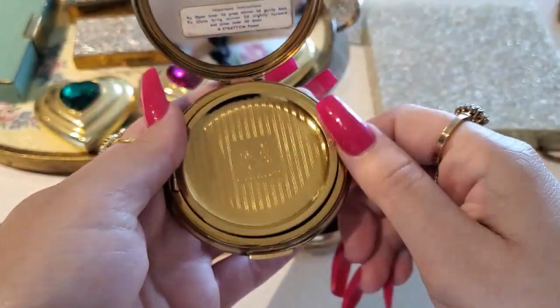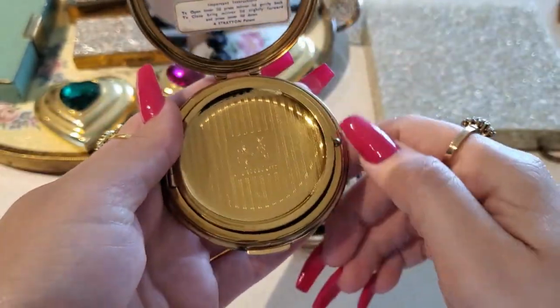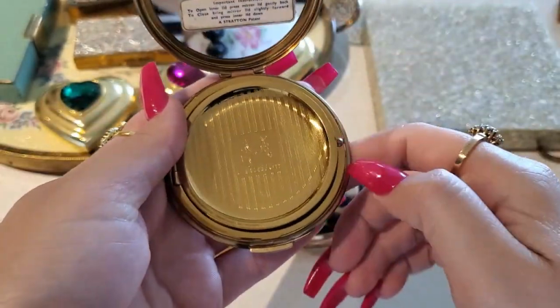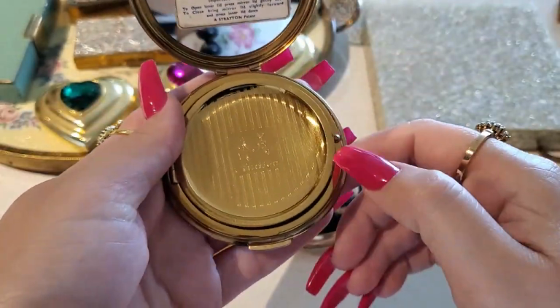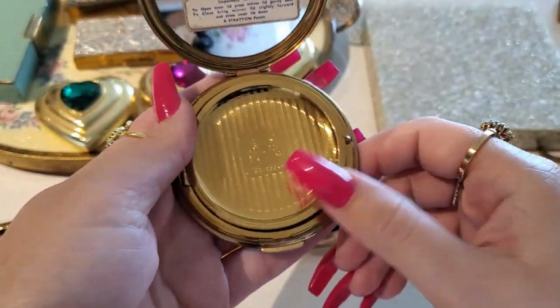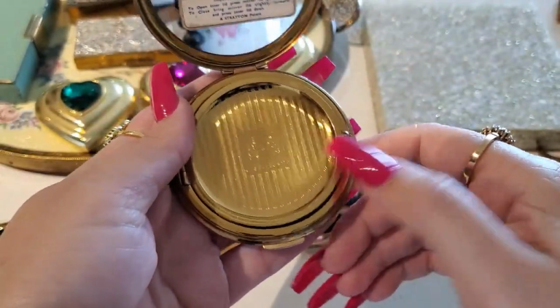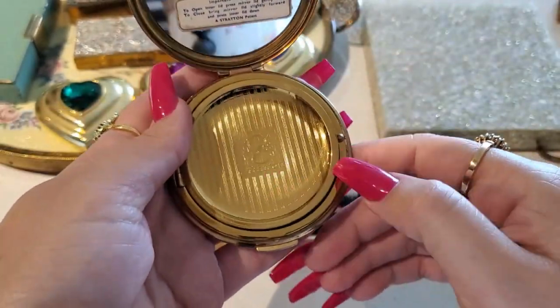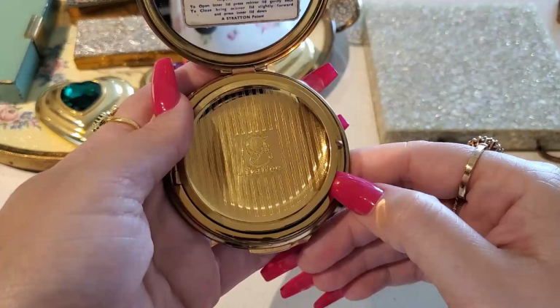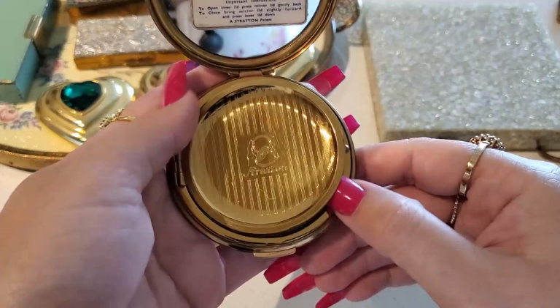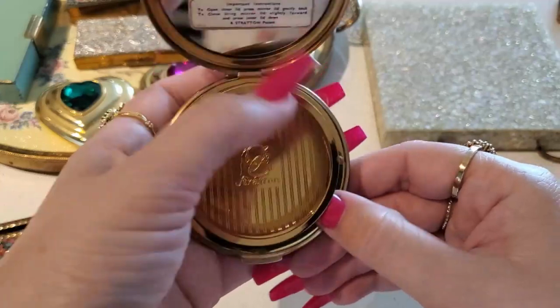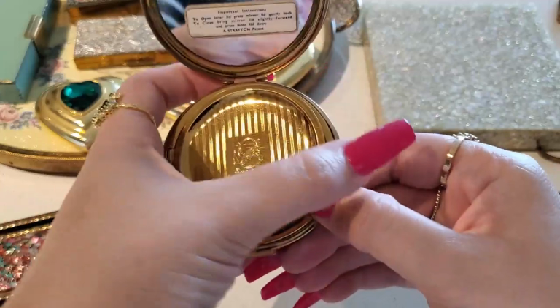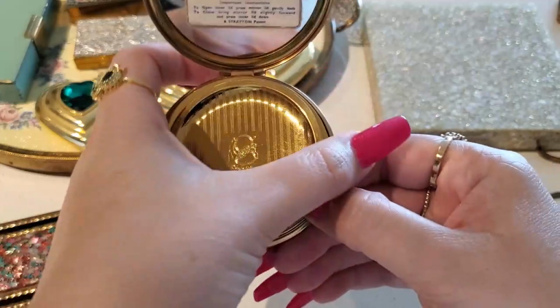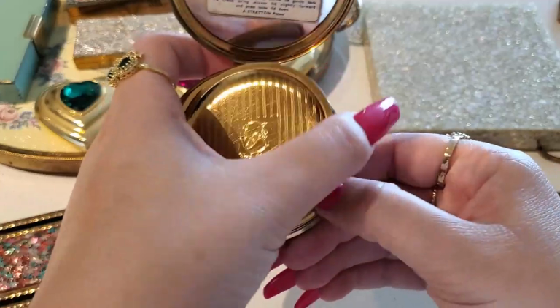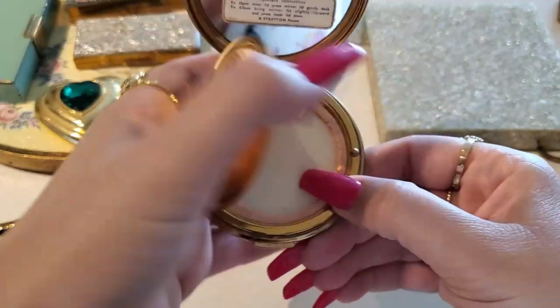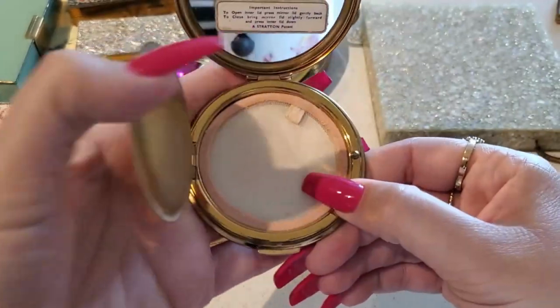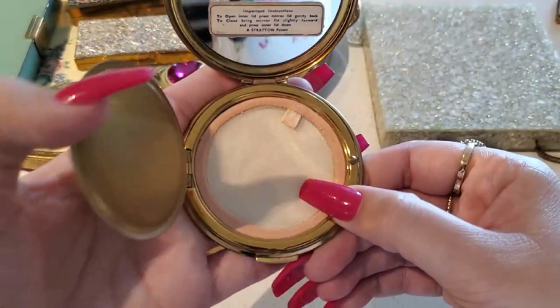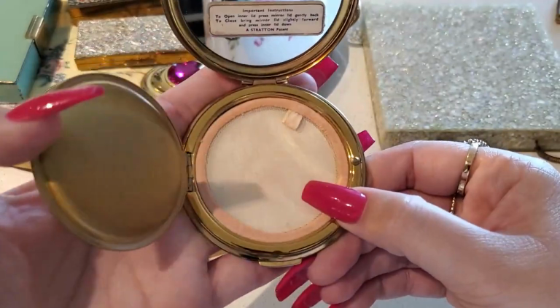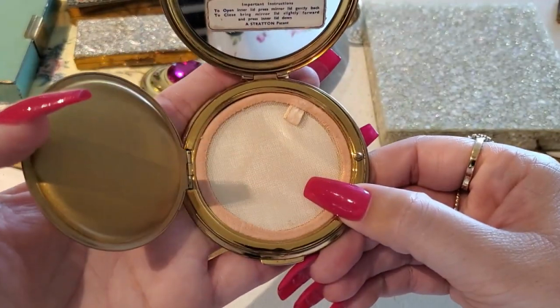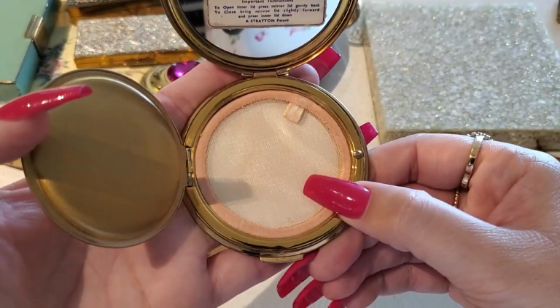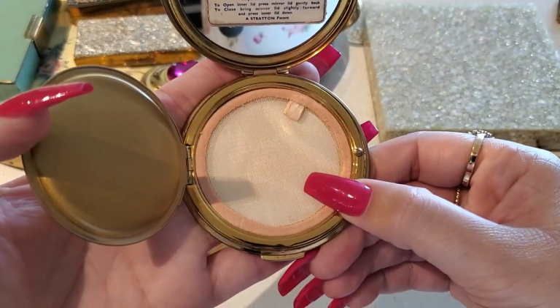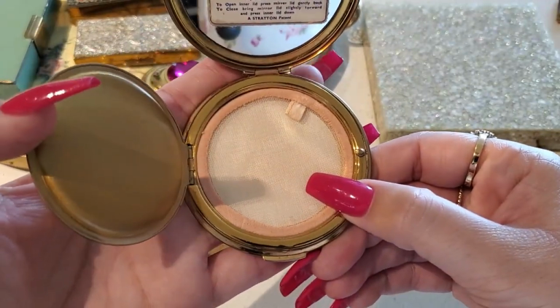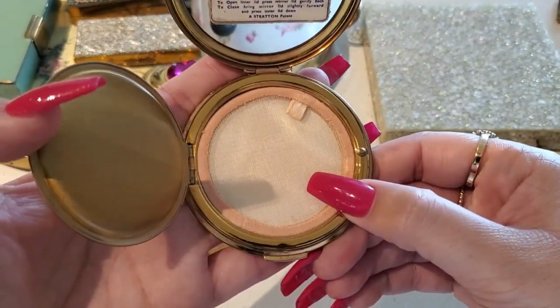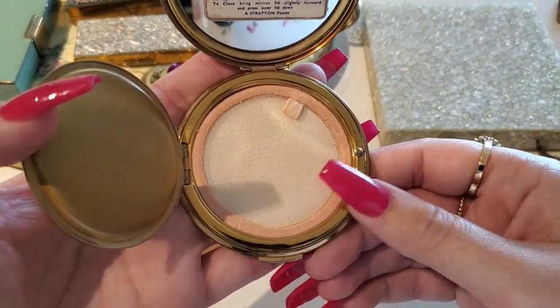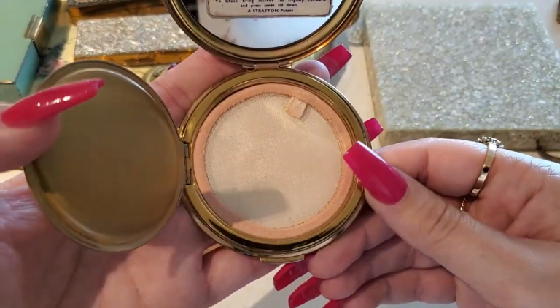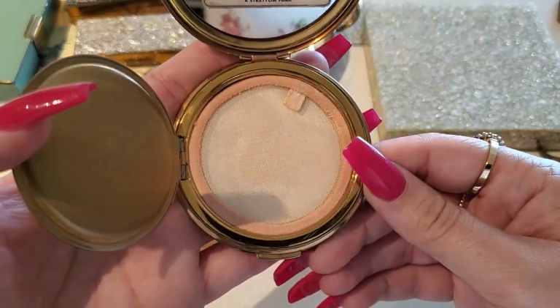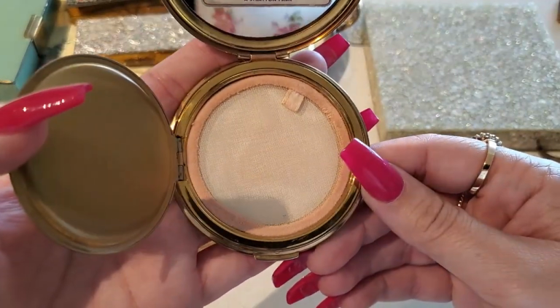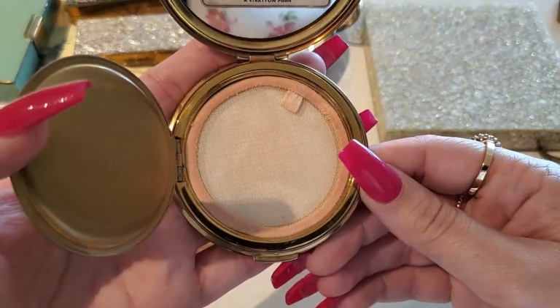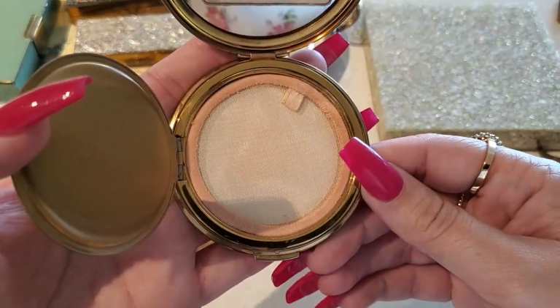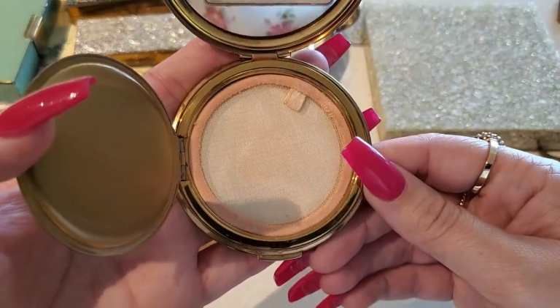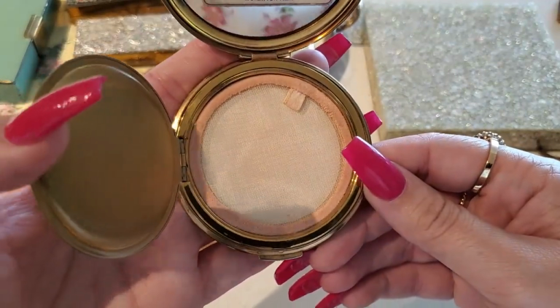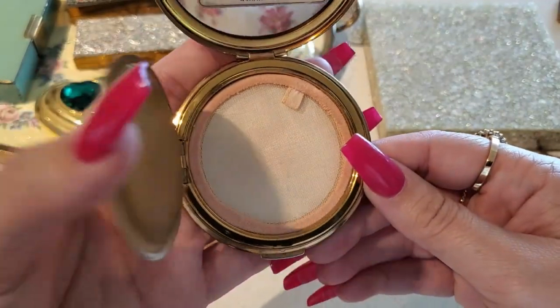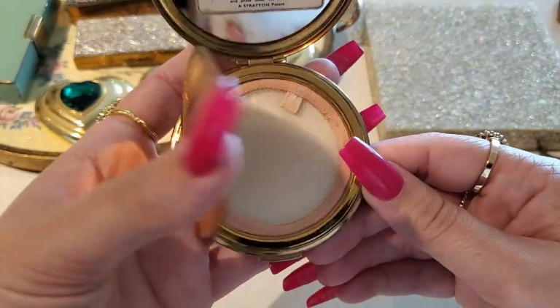It's a Stratton — it's open already and it doesn't look like it's been used.